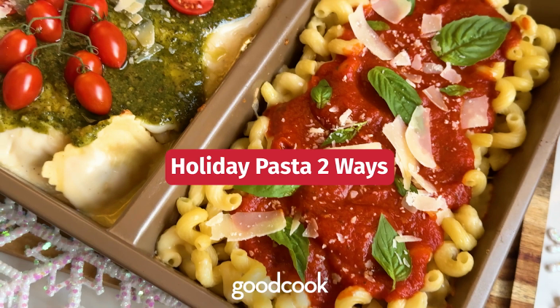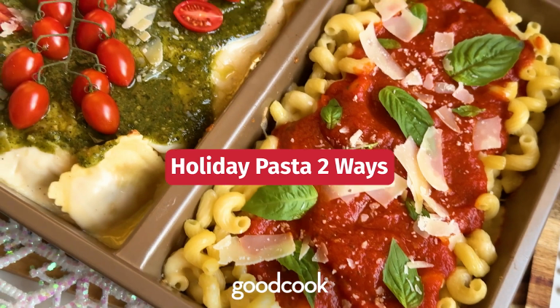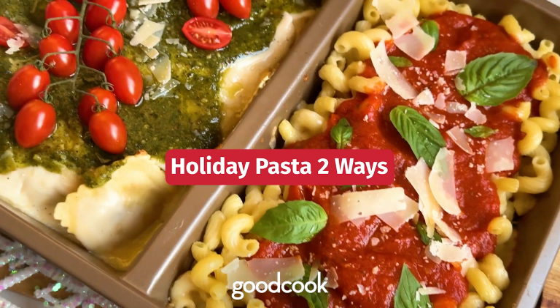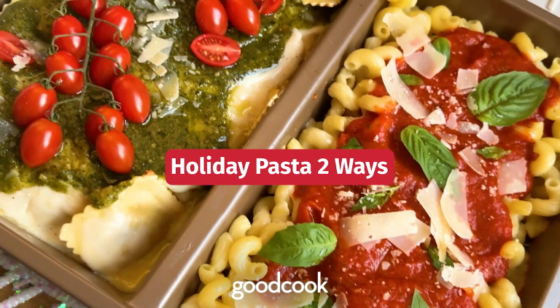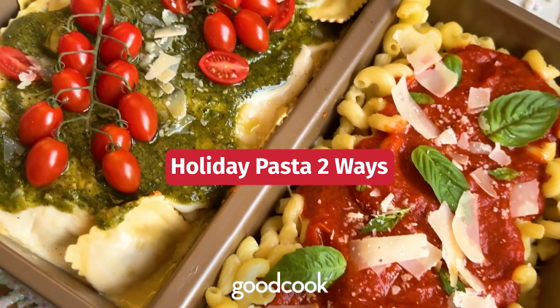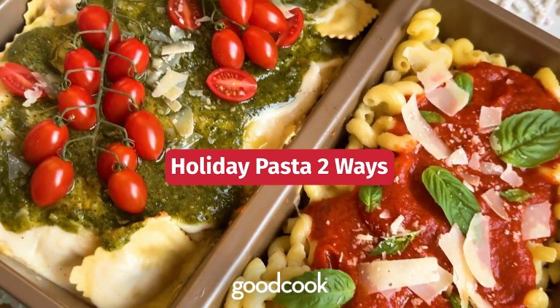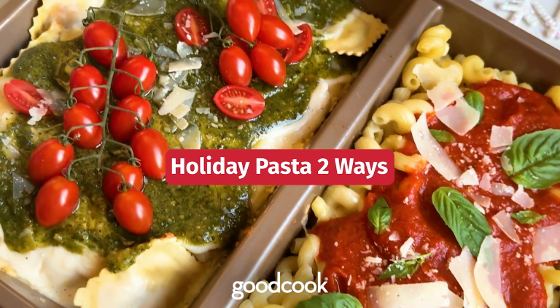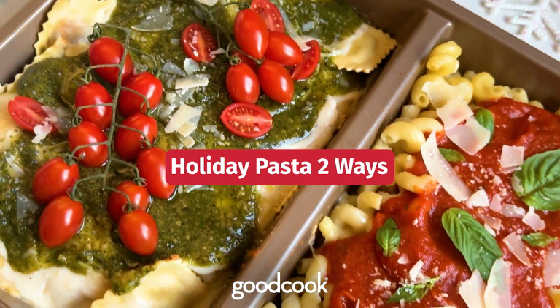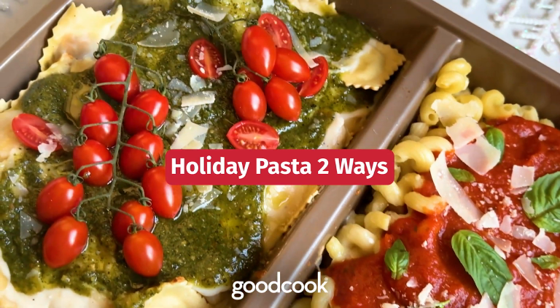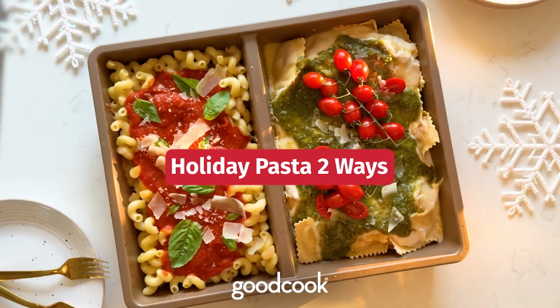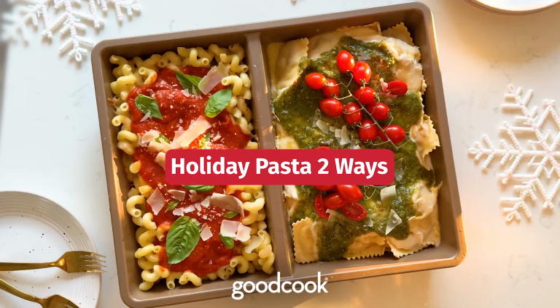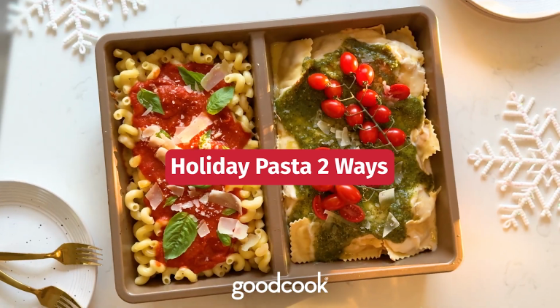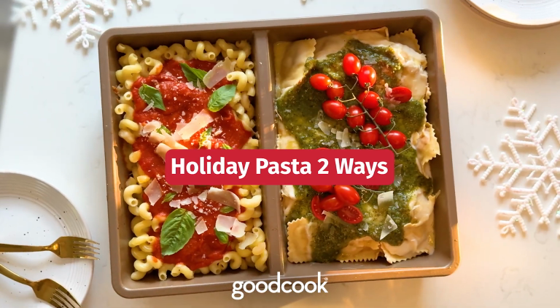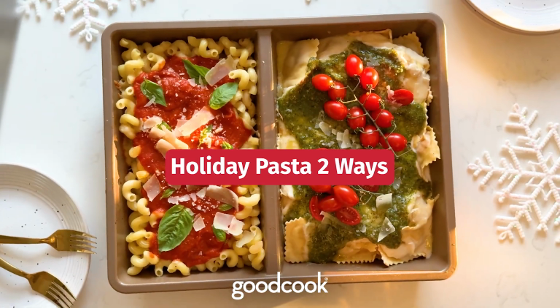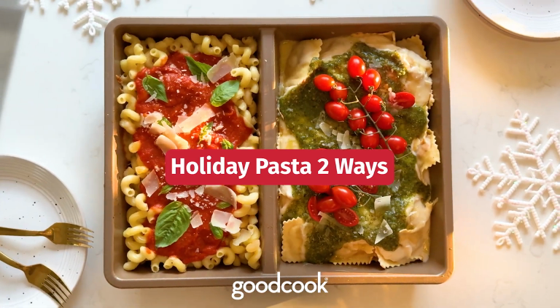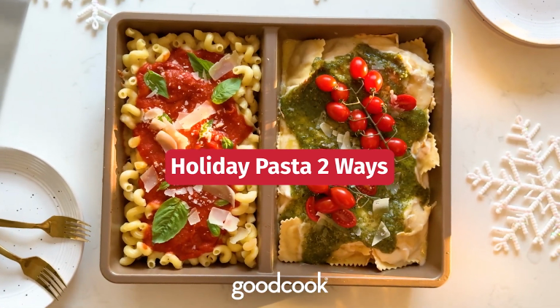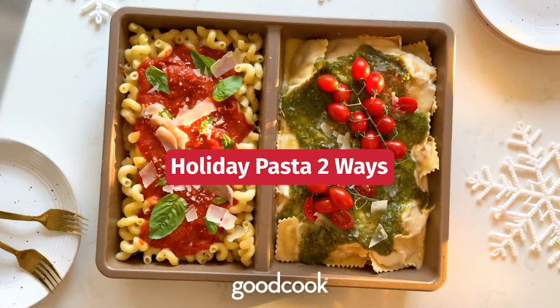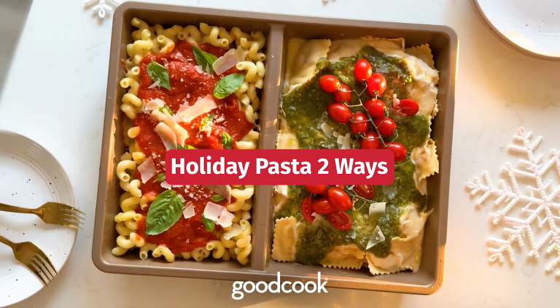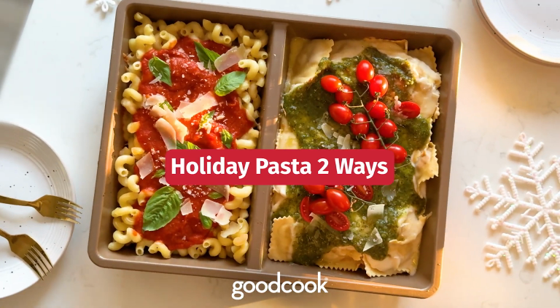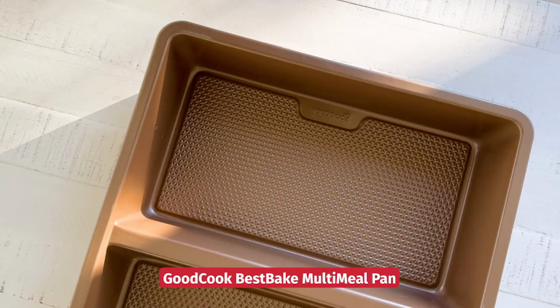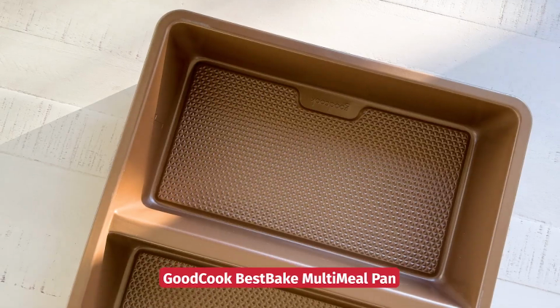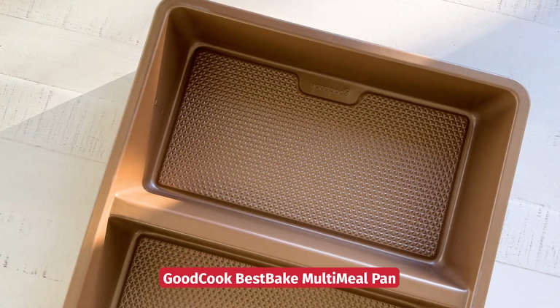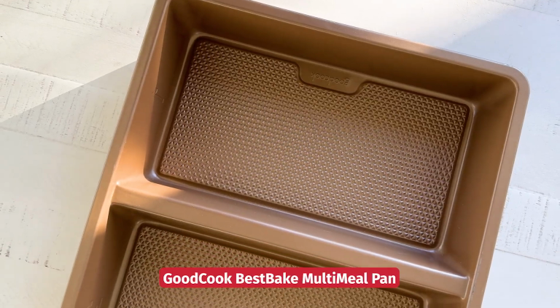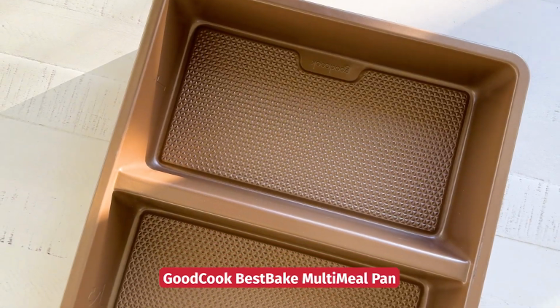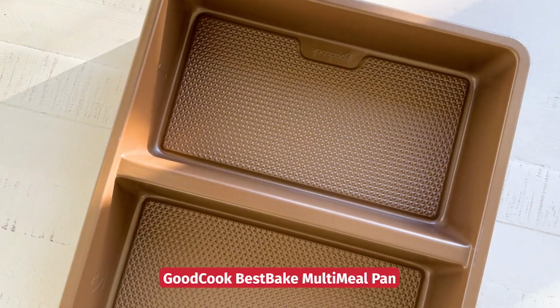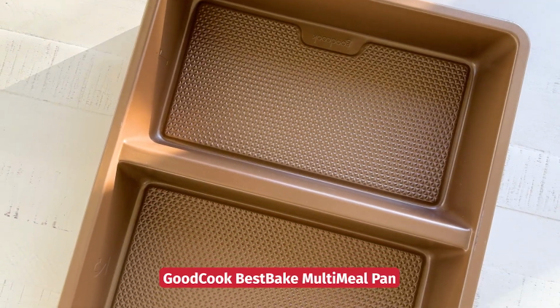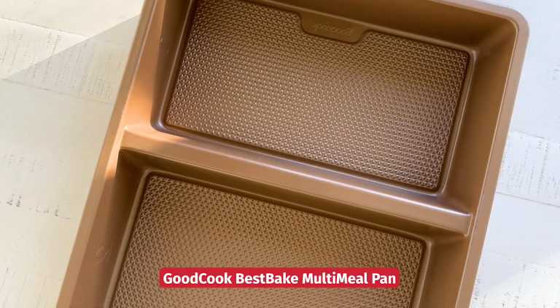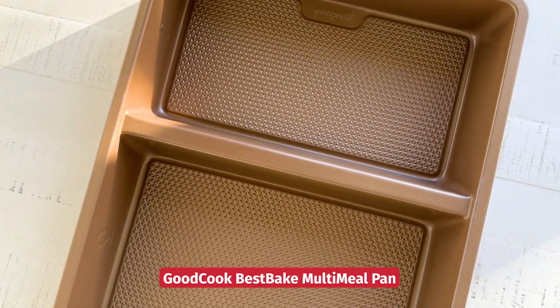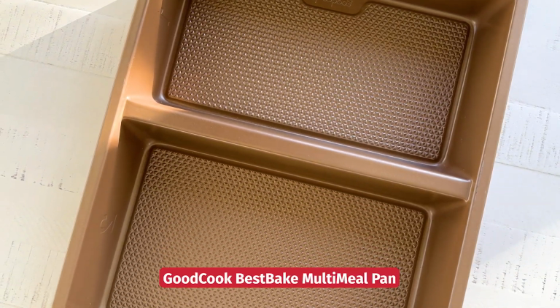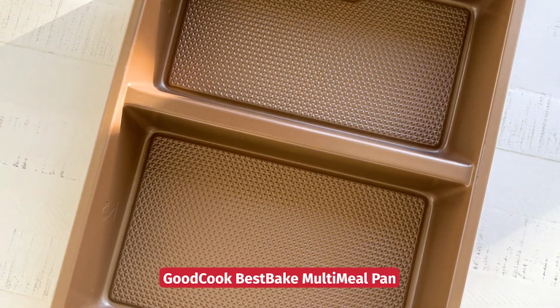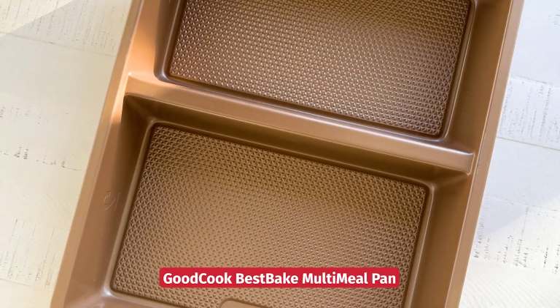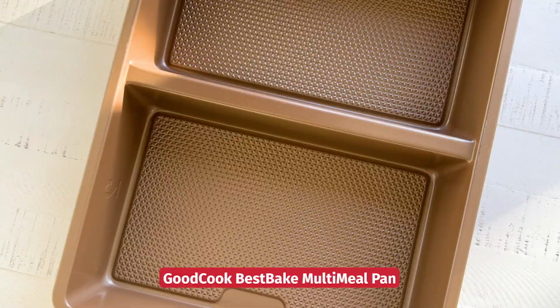One side with meat, the other without. Perfect for everyone at your party. Take a good cook, multi-meal pan.